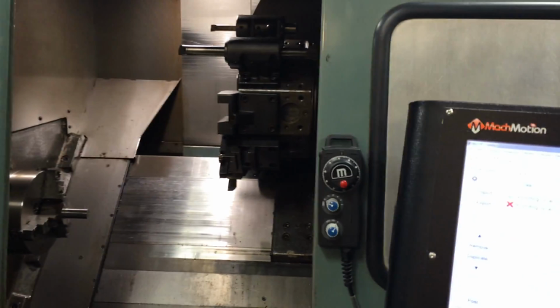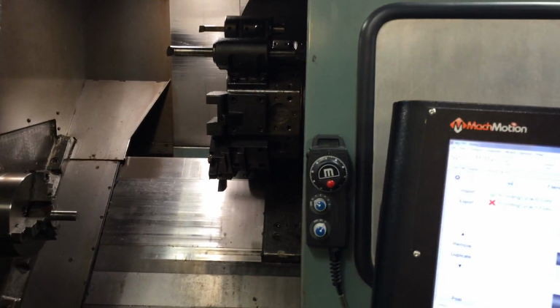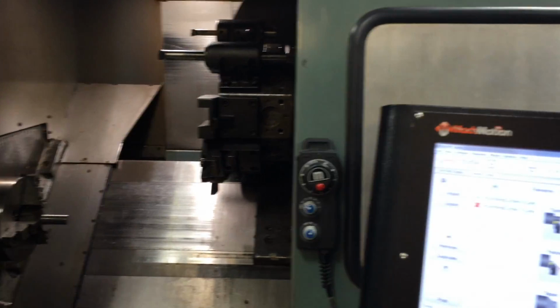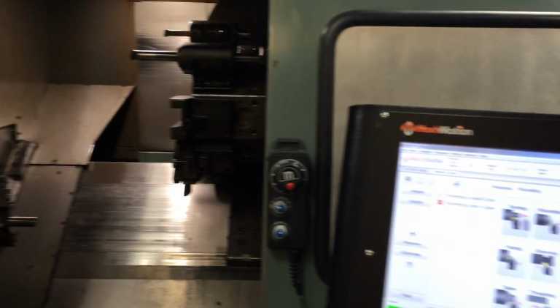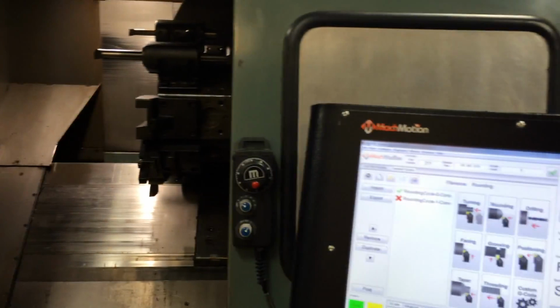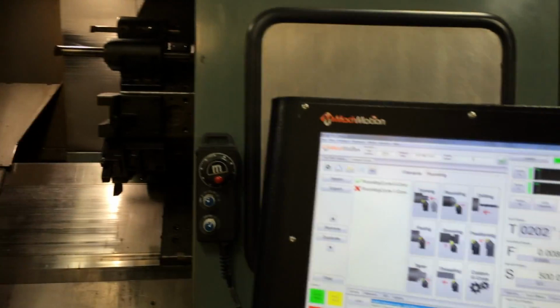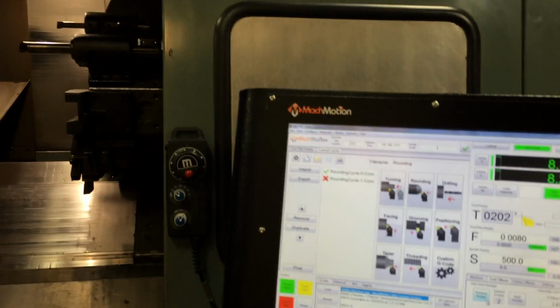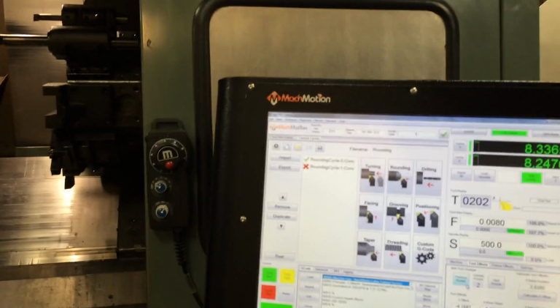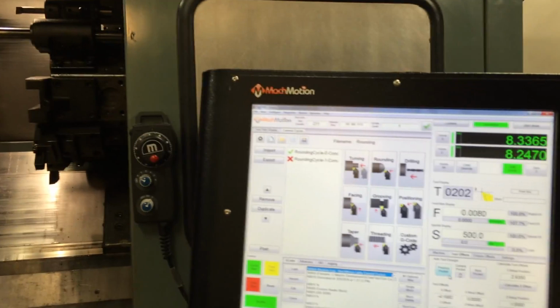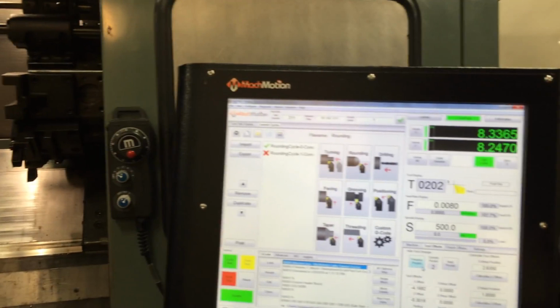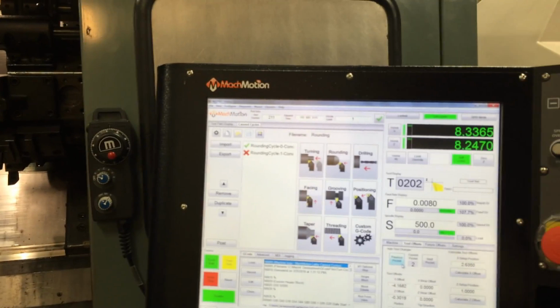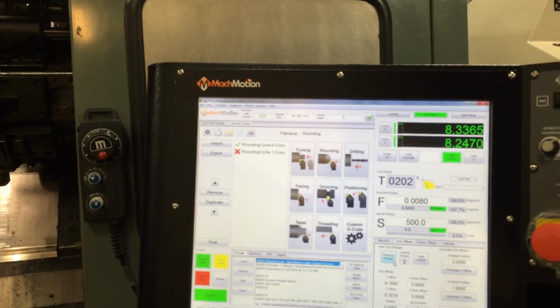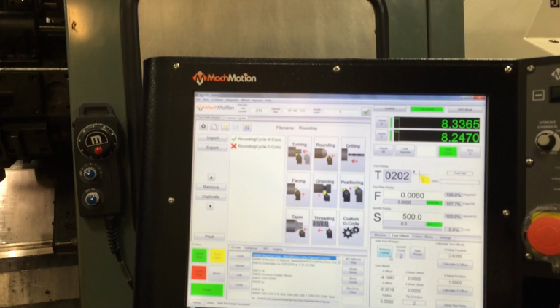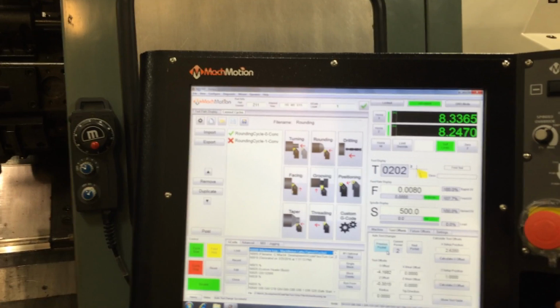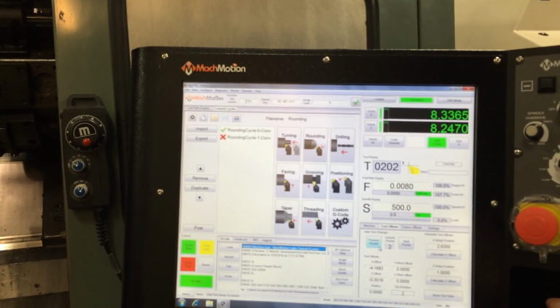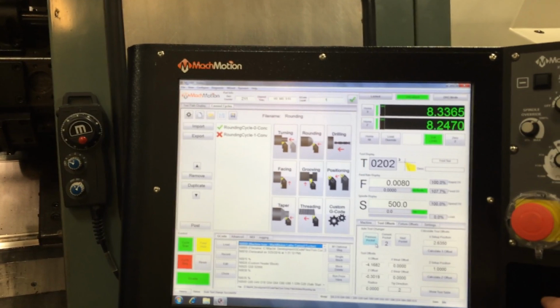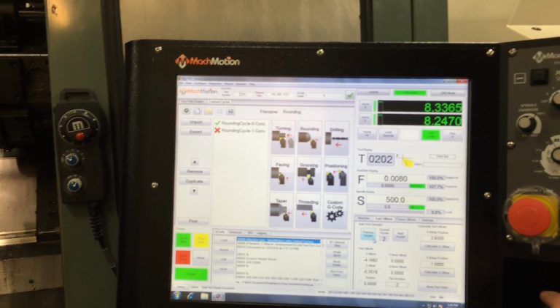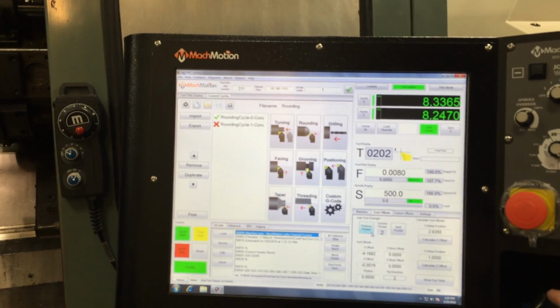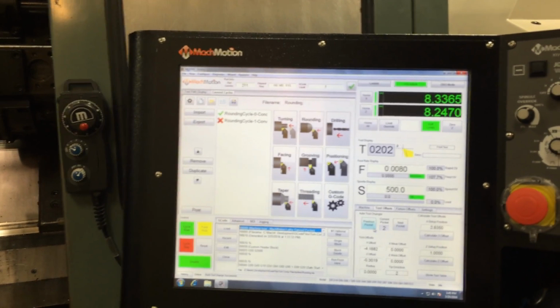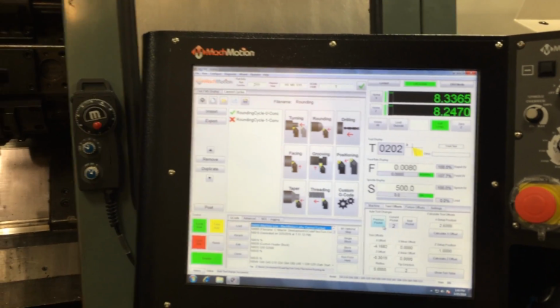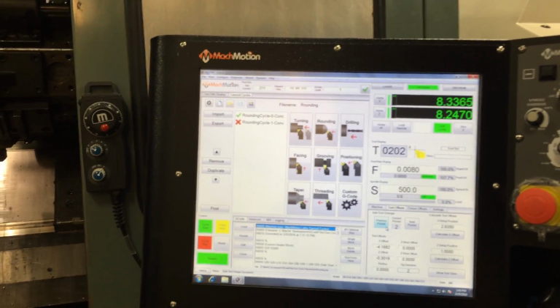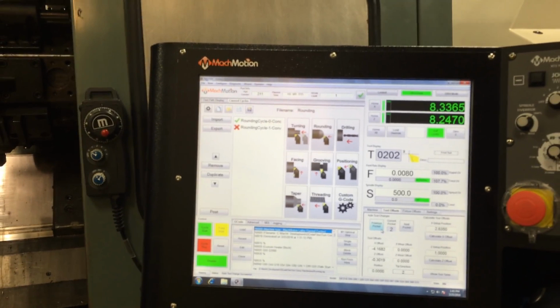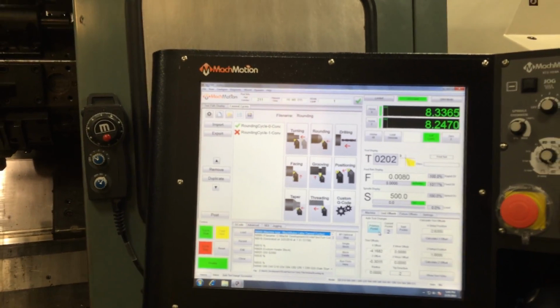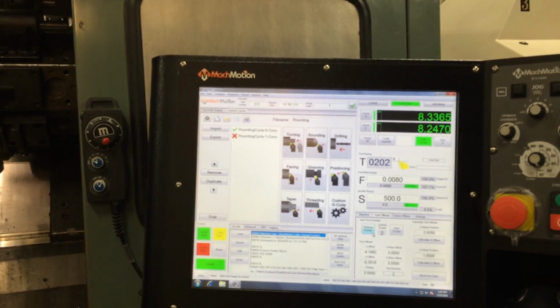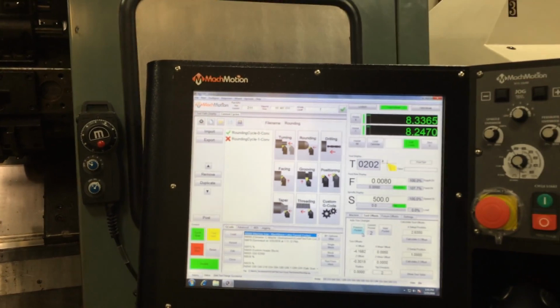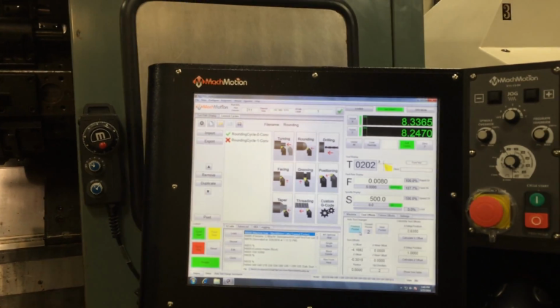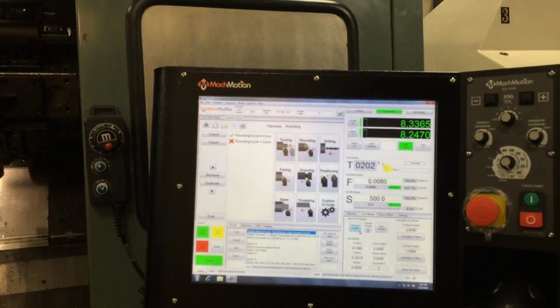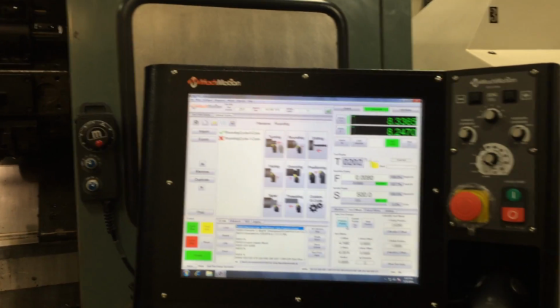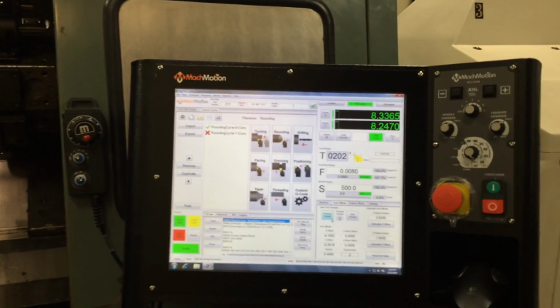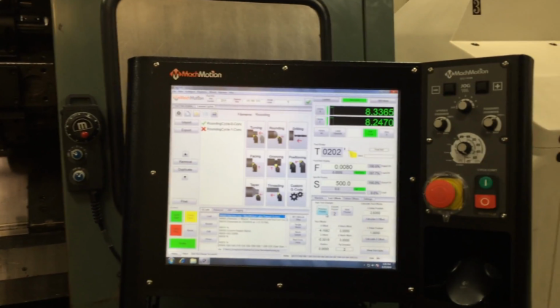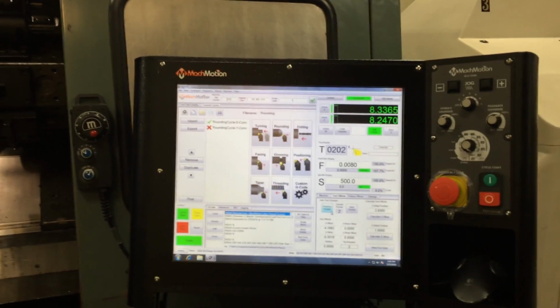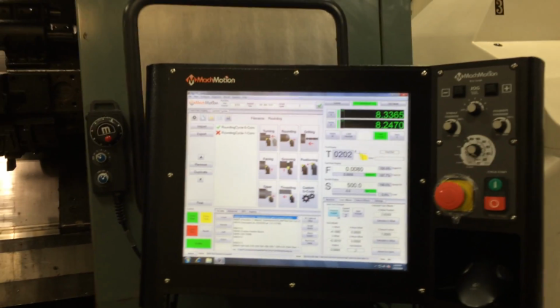This is a PC-based control. It's very easy to operate. It uses Fanuc-style G-code.